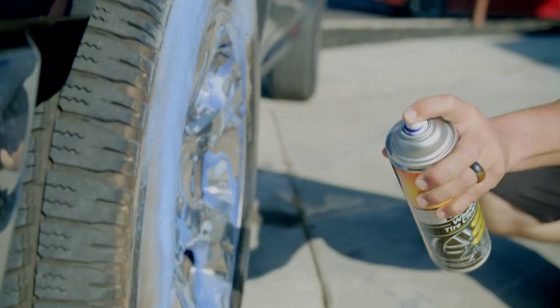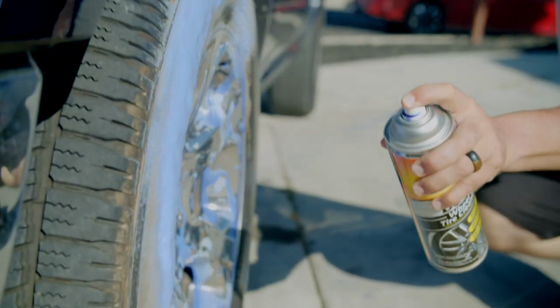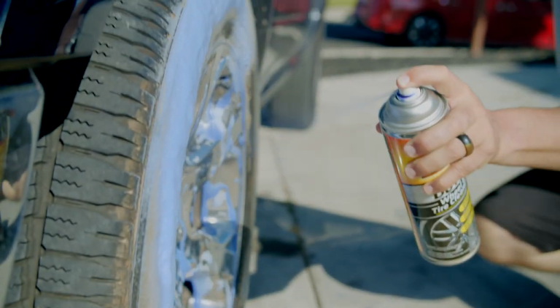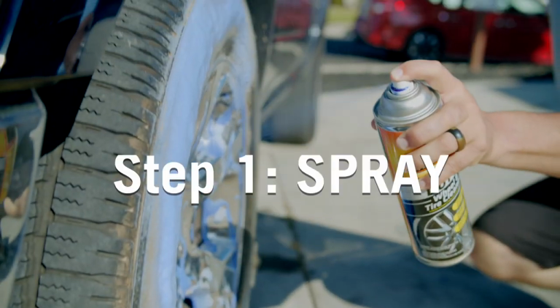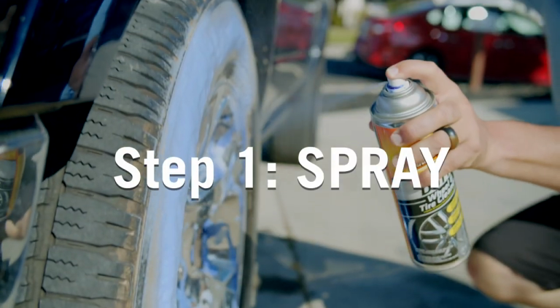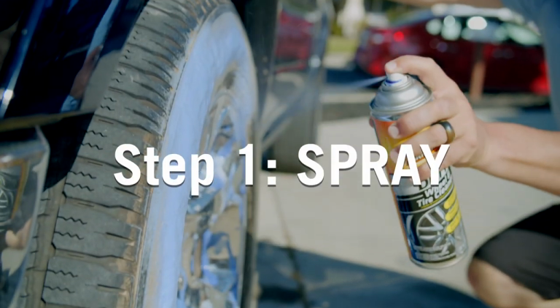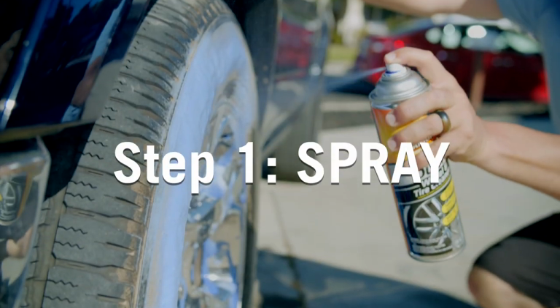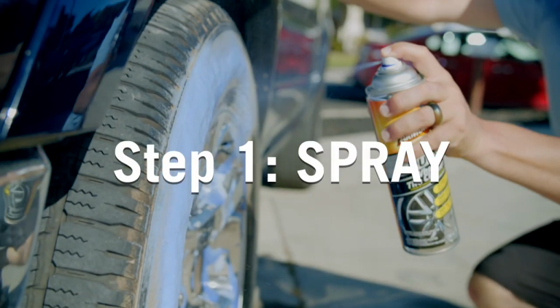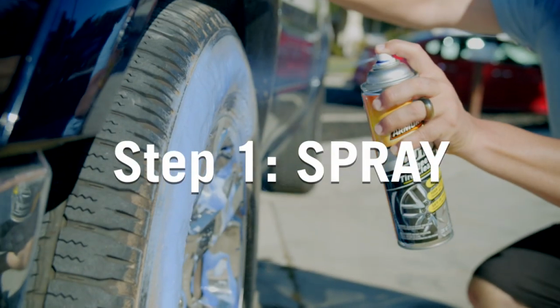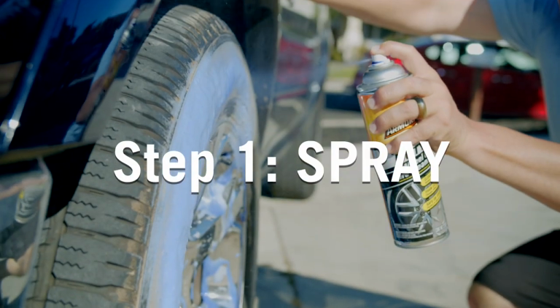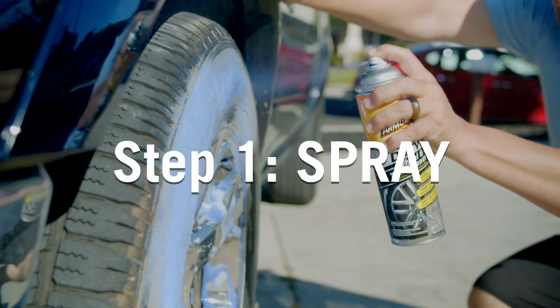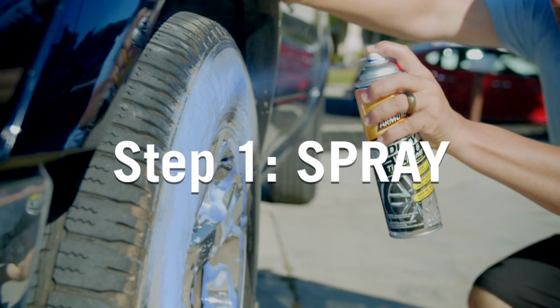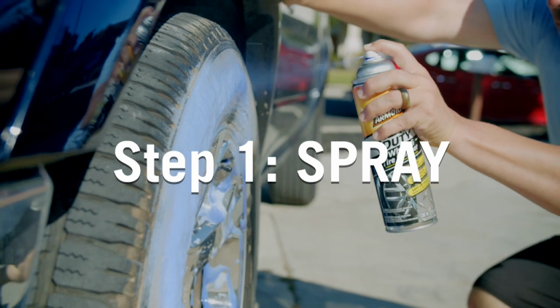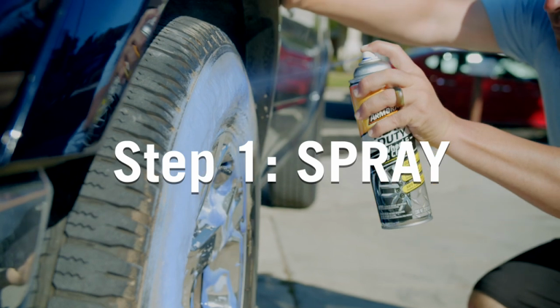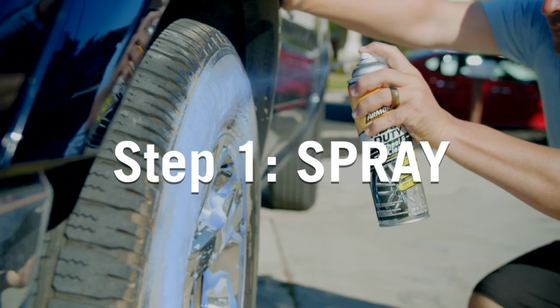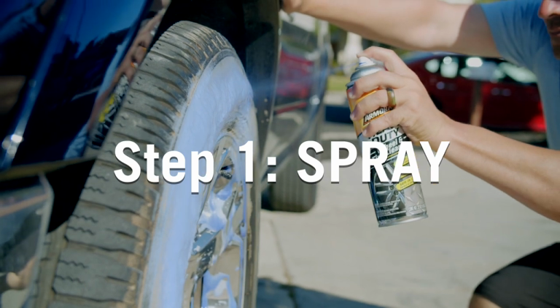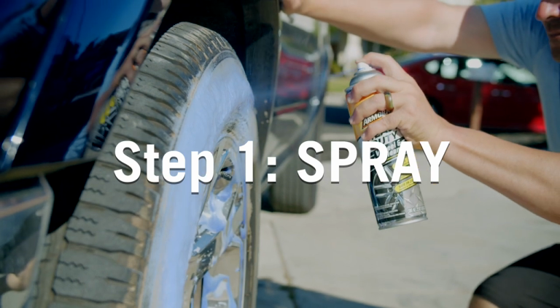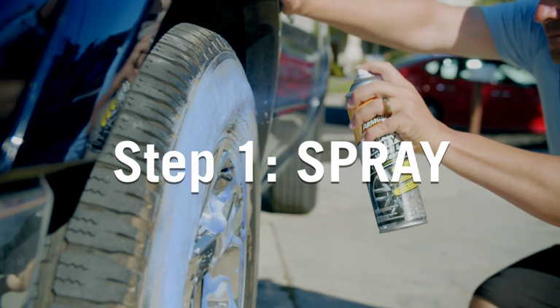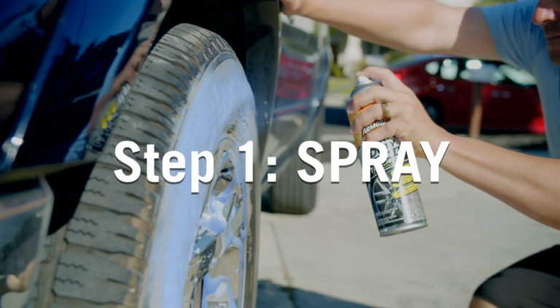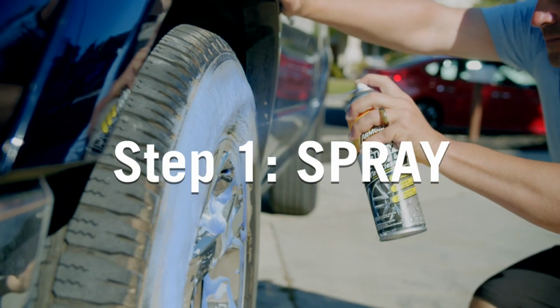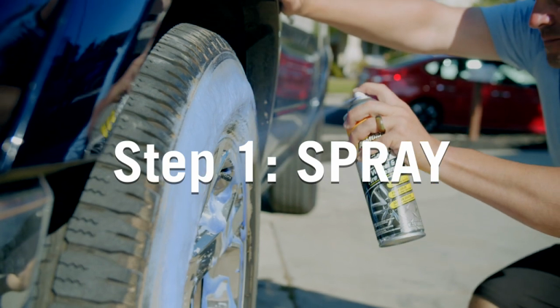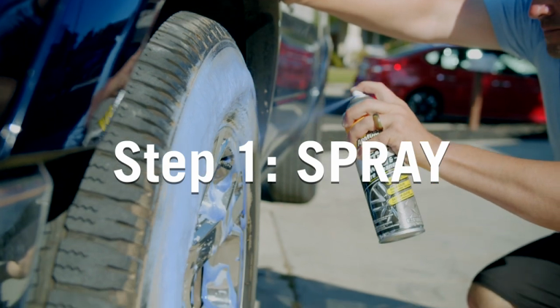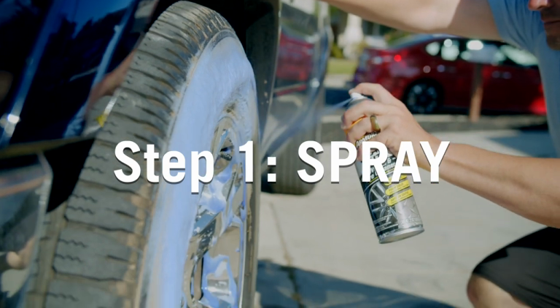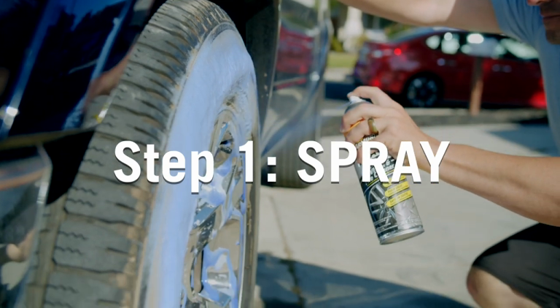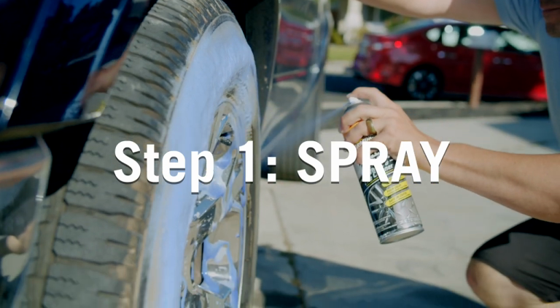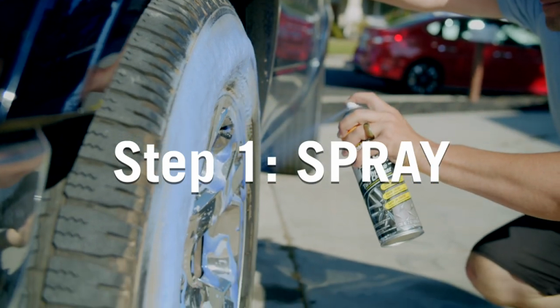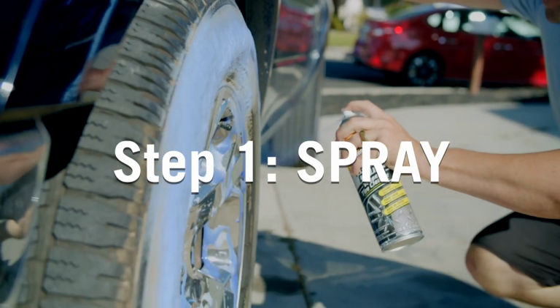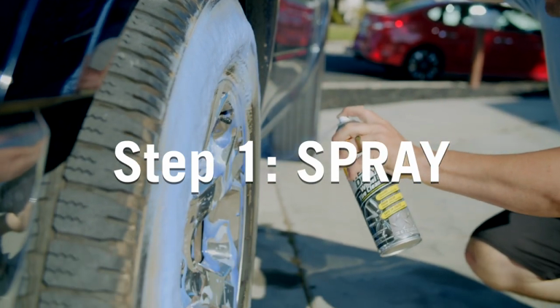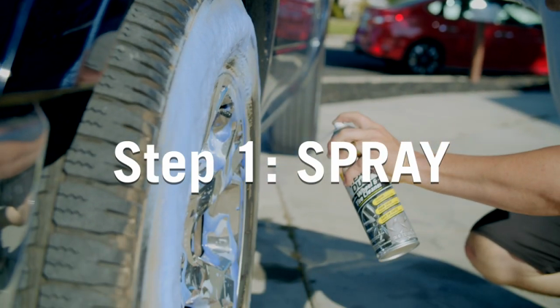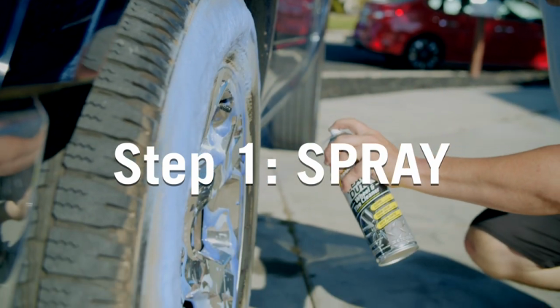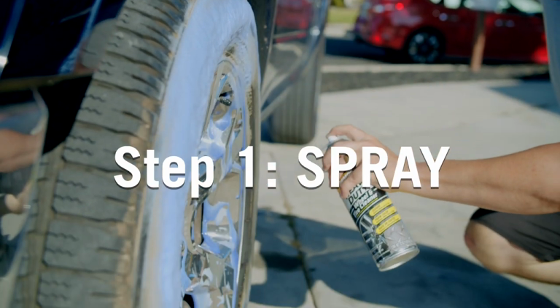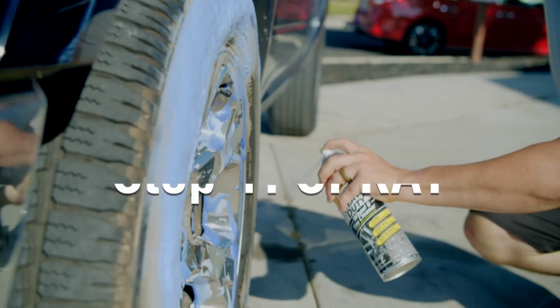Hold the can 6 to 8 inches from a cool, dry wheel and tire, and thoroughly coat the surface with foam.